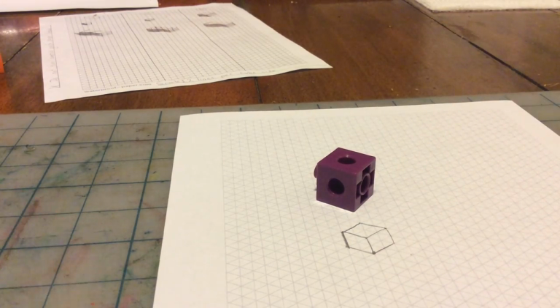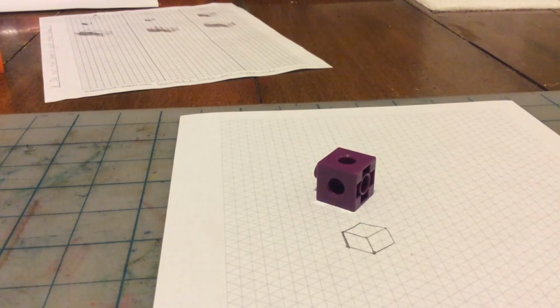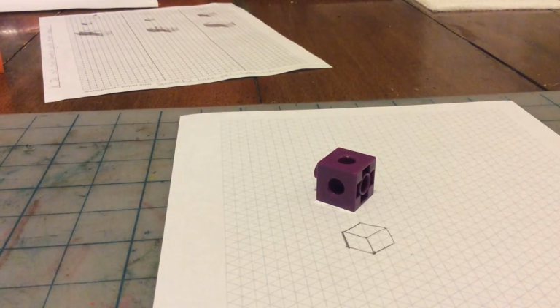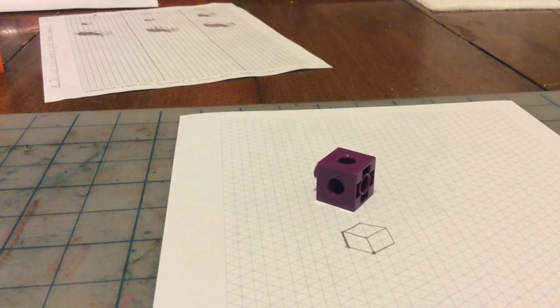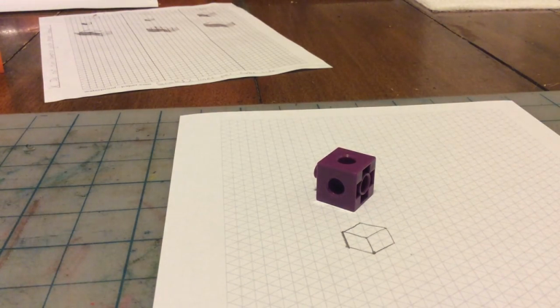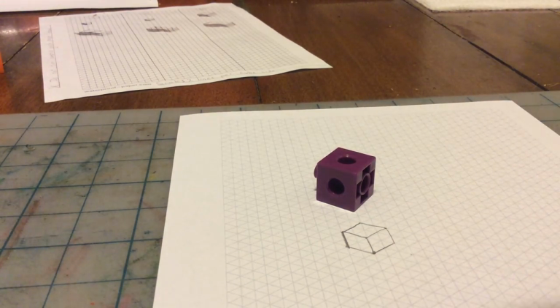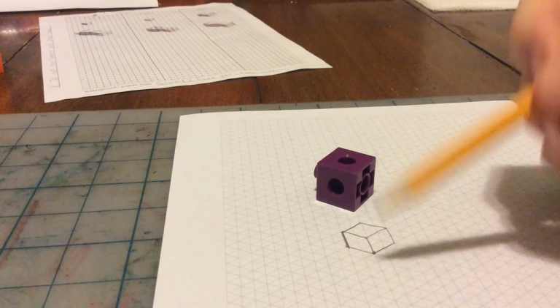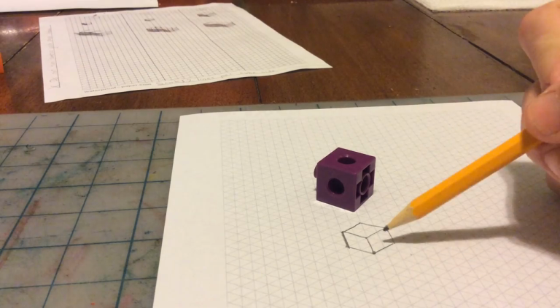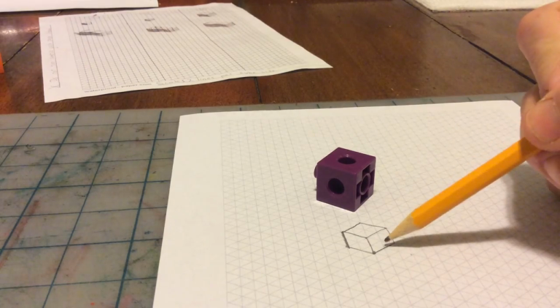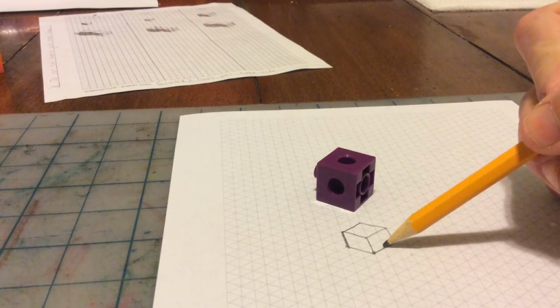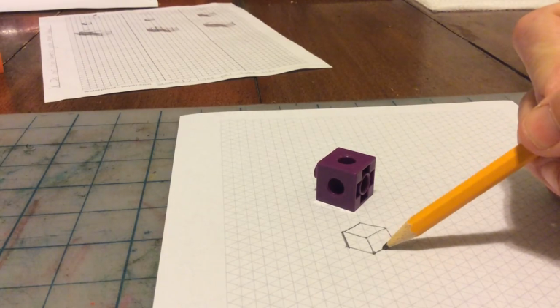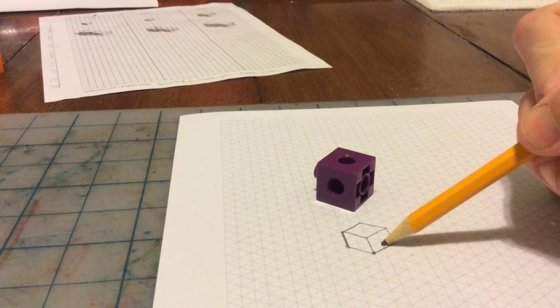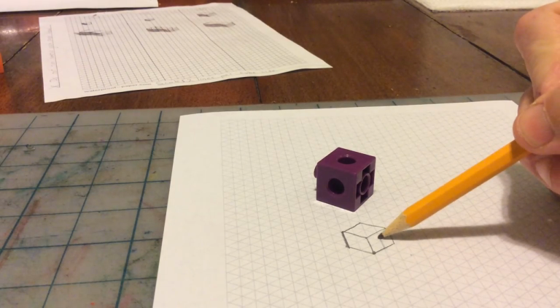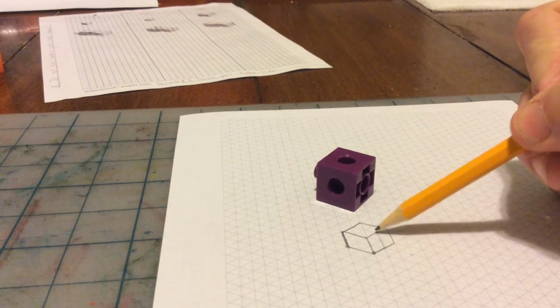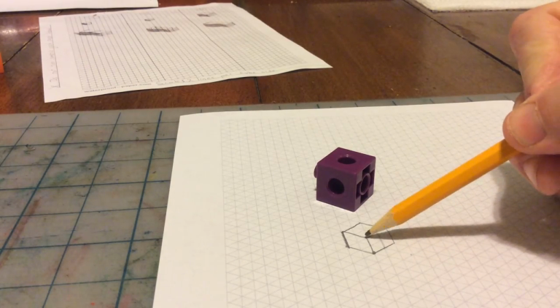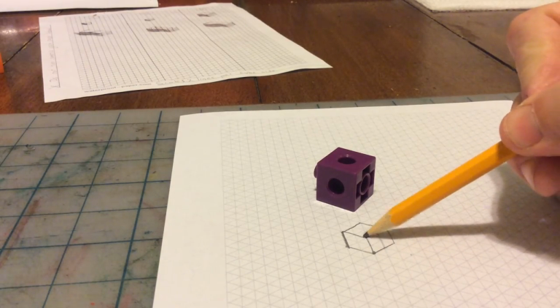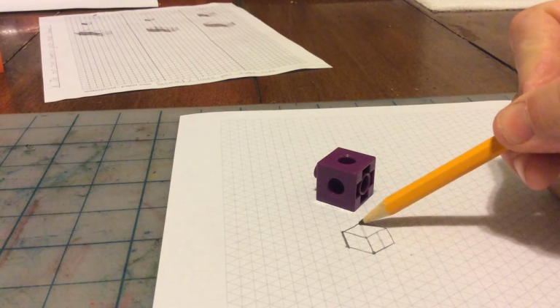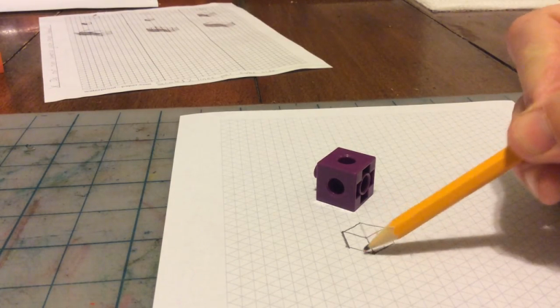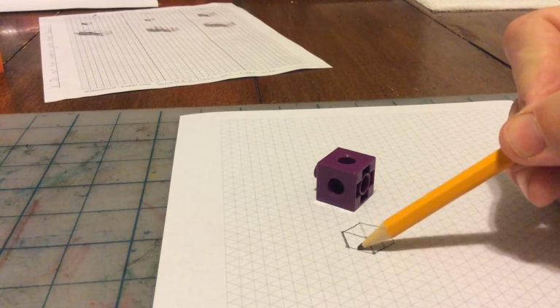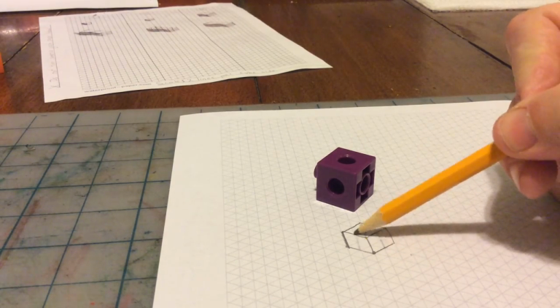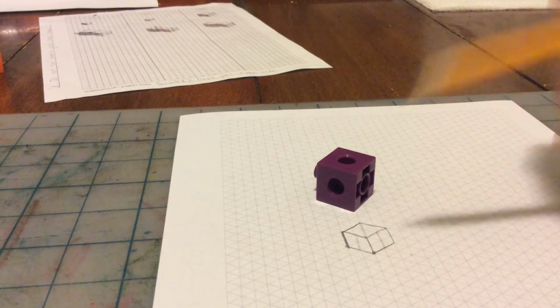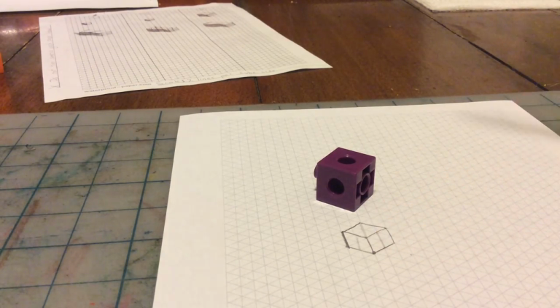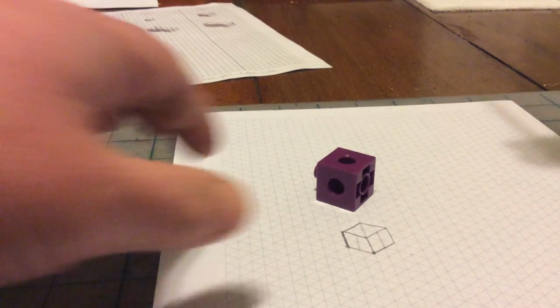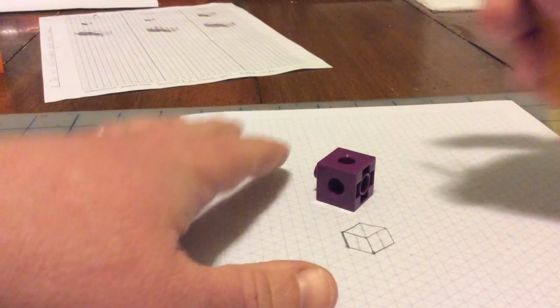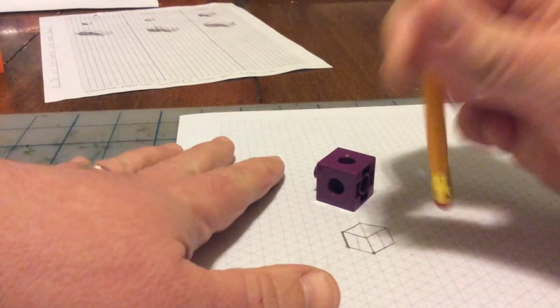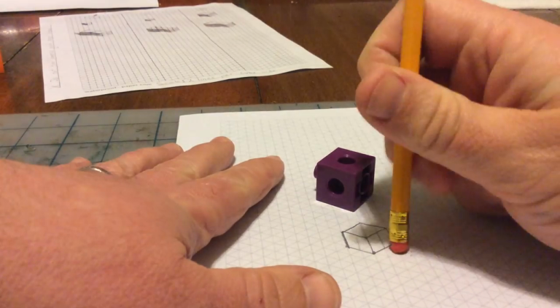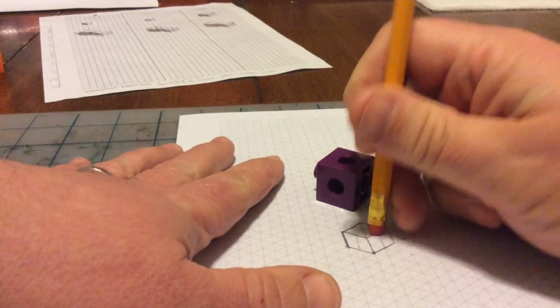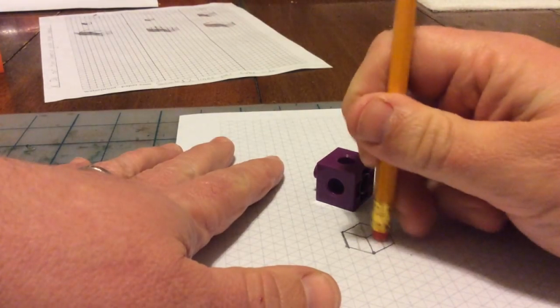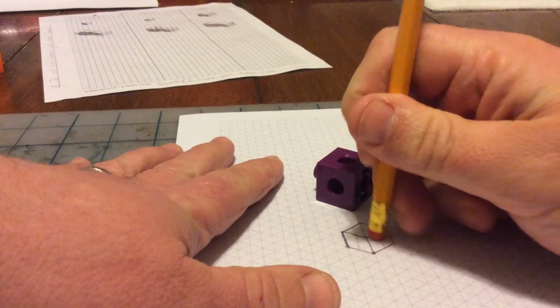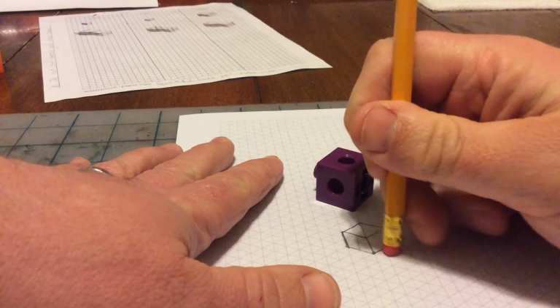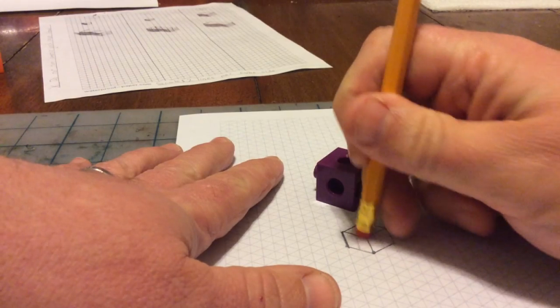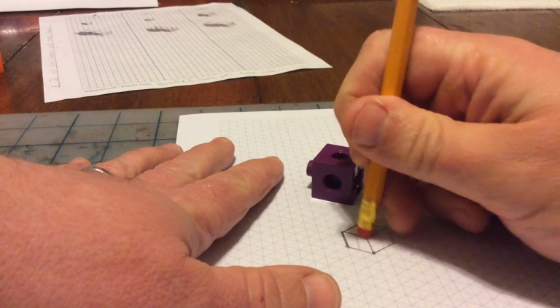A lot of people make mistakes here — they start to draw in extra lines that they don't need. Don't do that. You'll lose points.